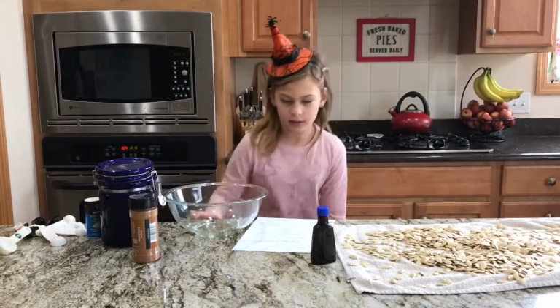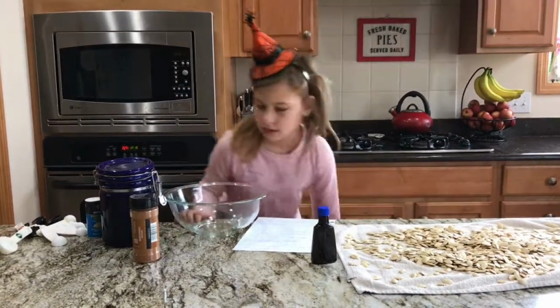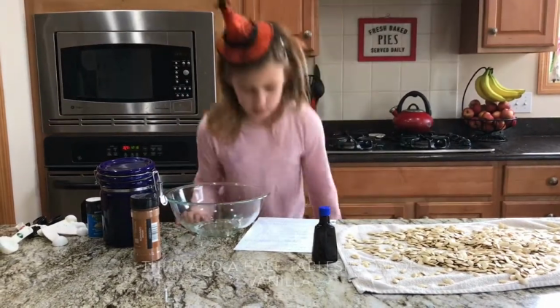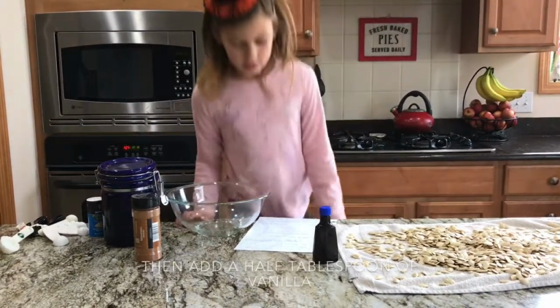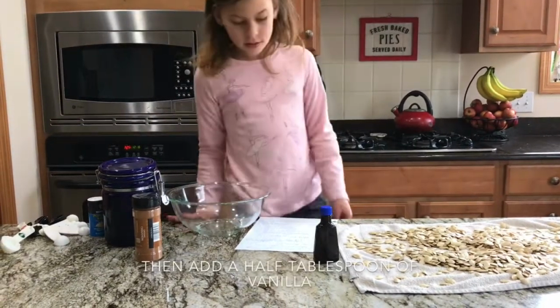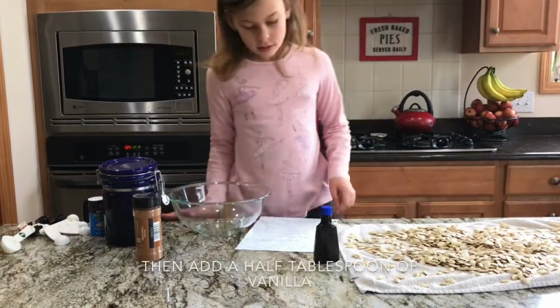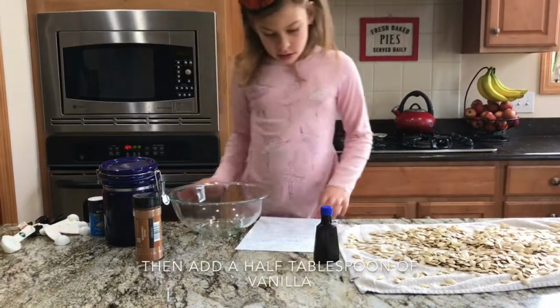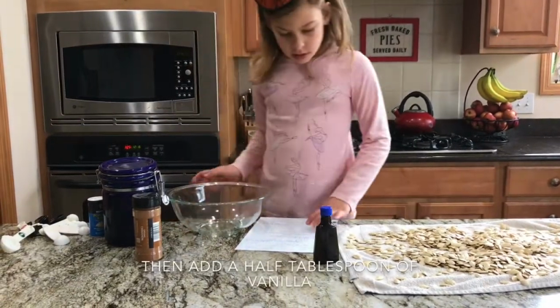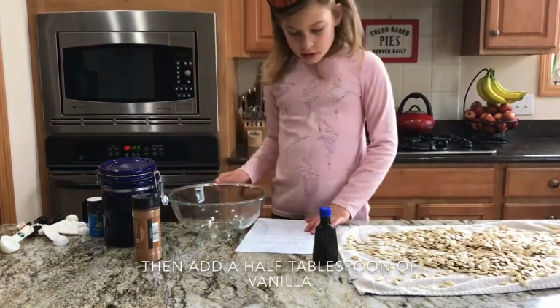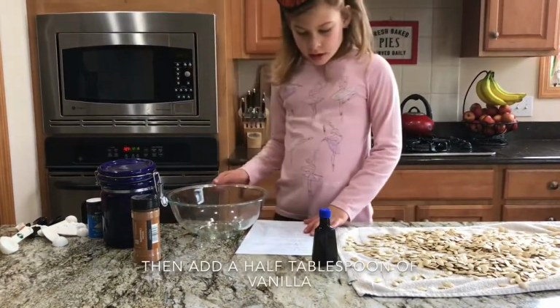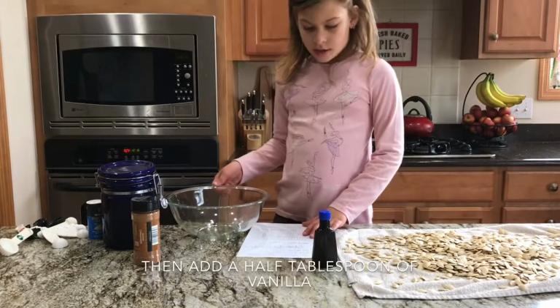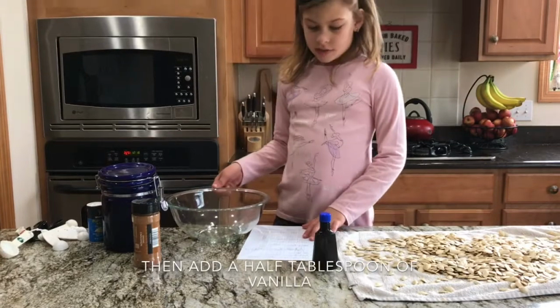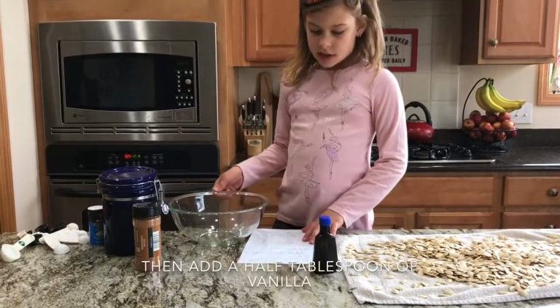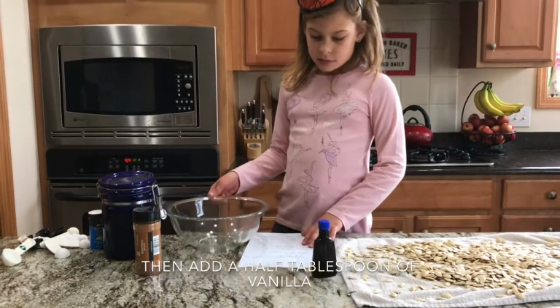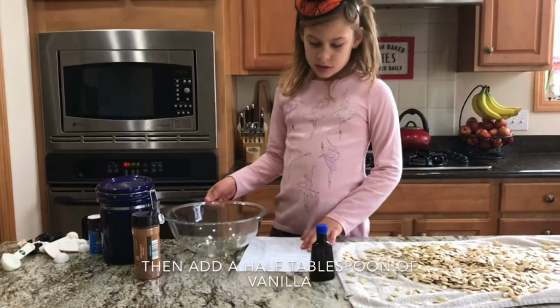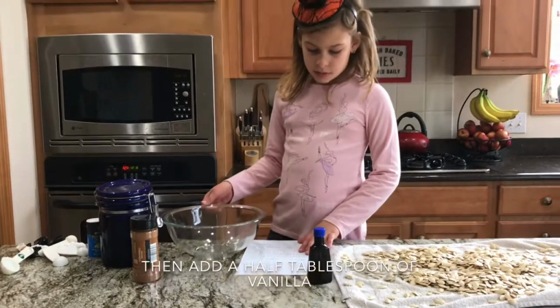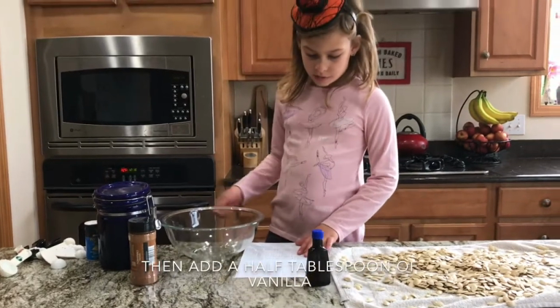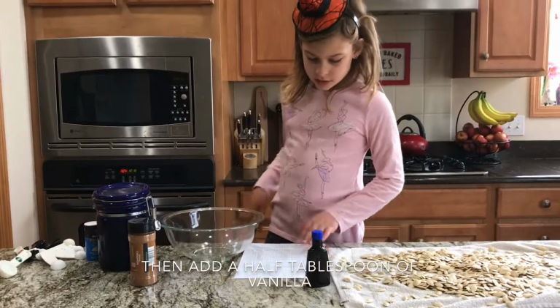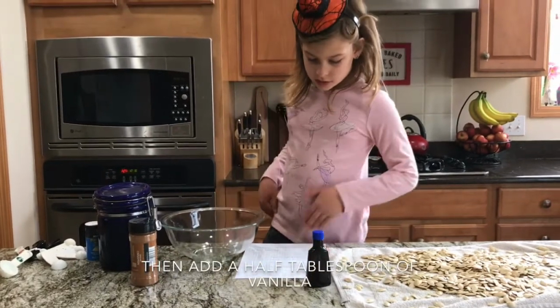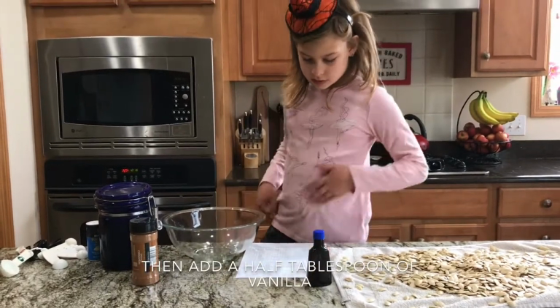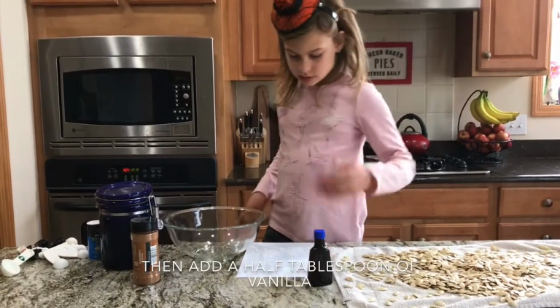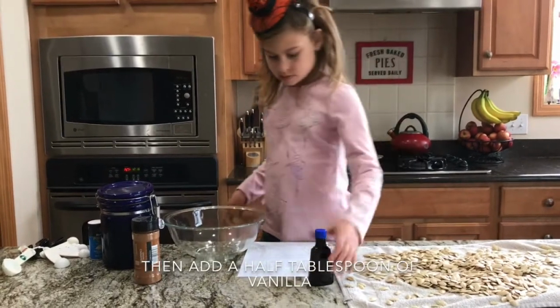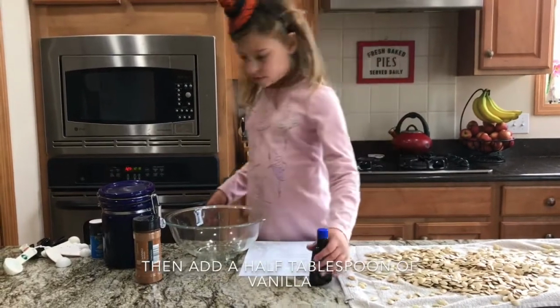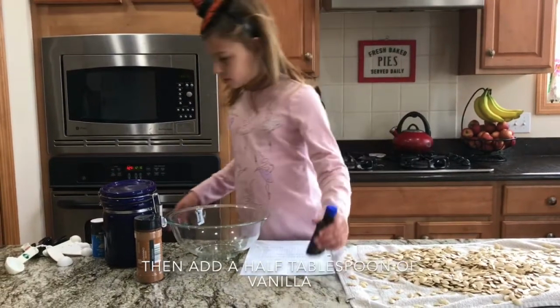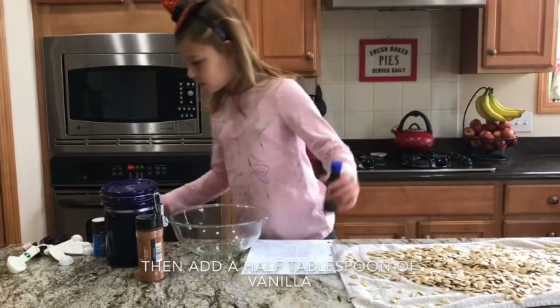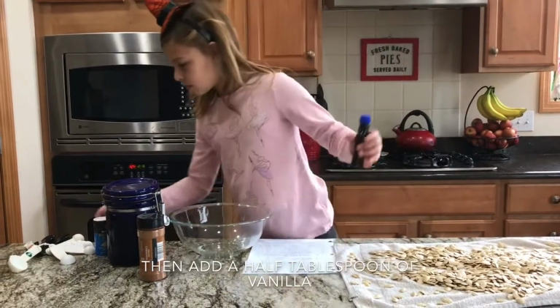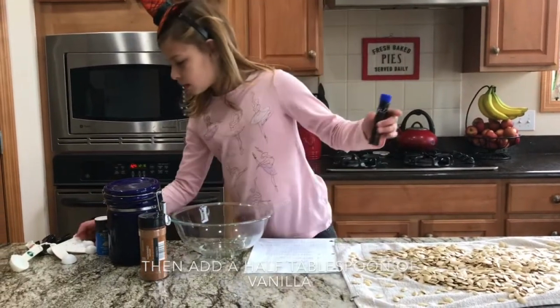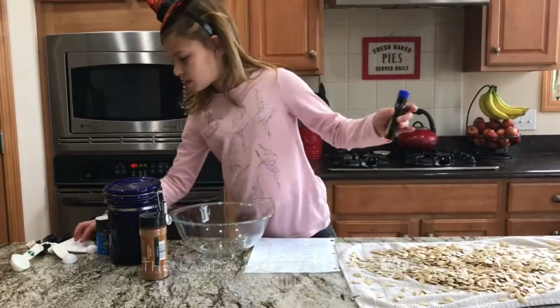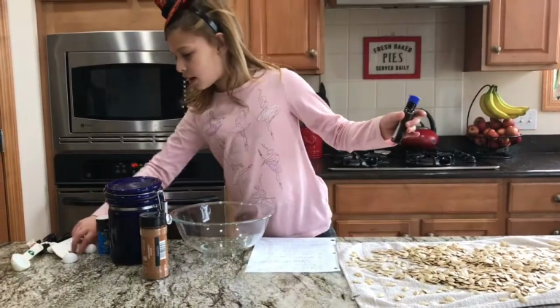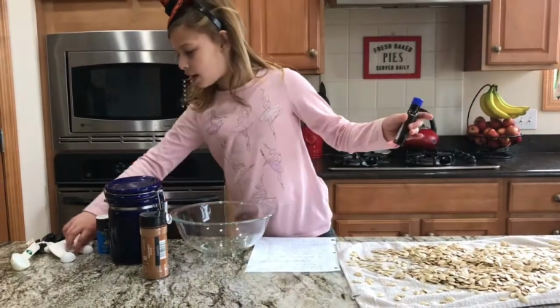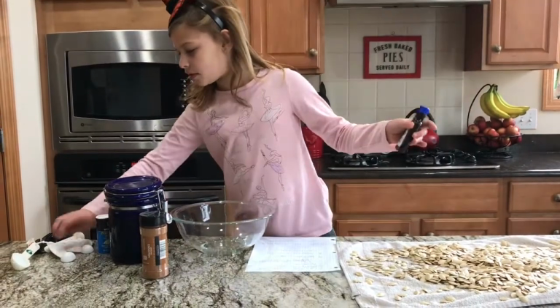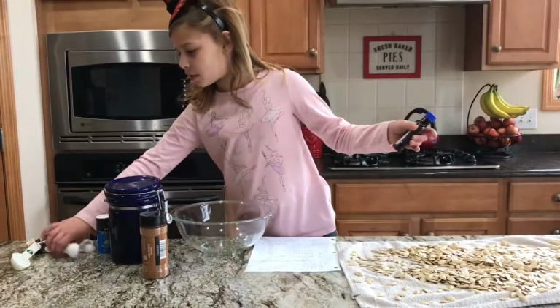And then half a tablespoon vanilla. There's the half tablespoon.